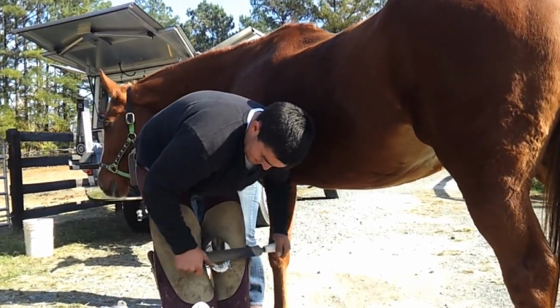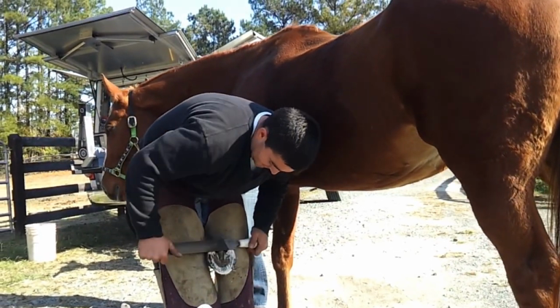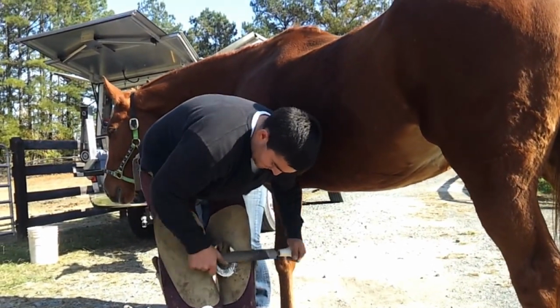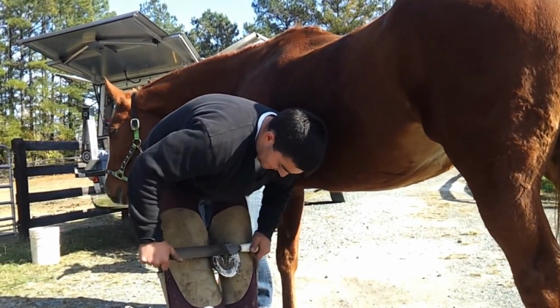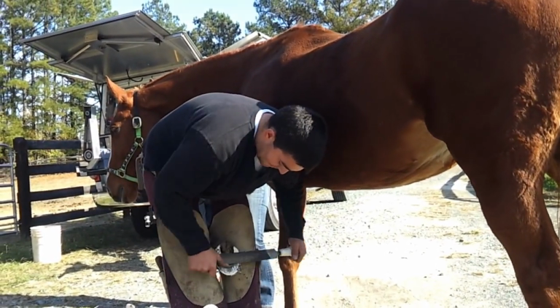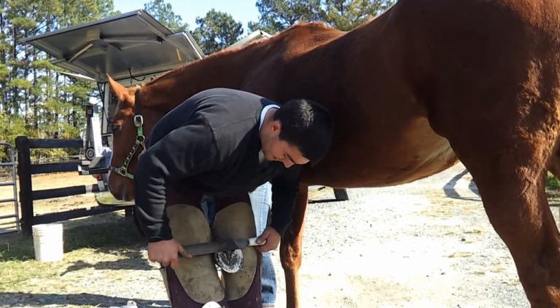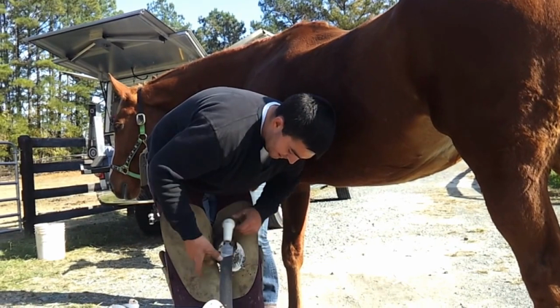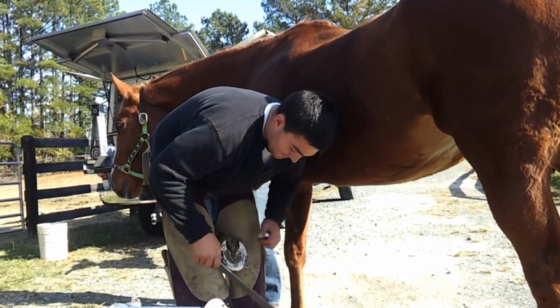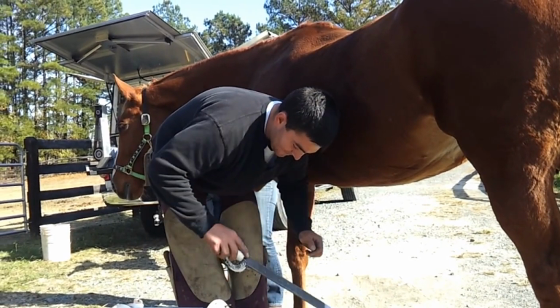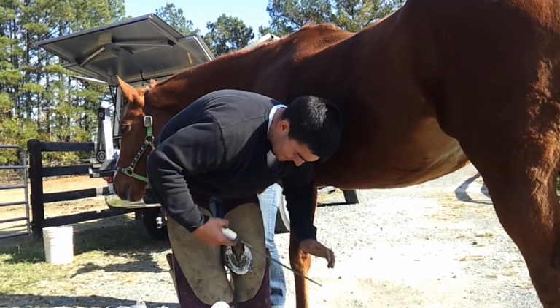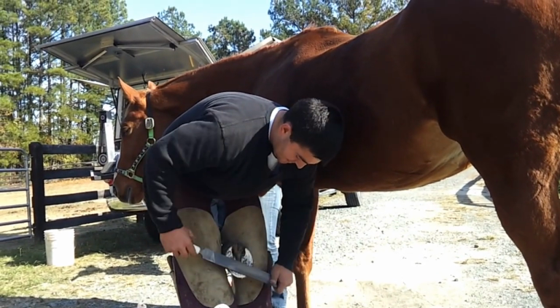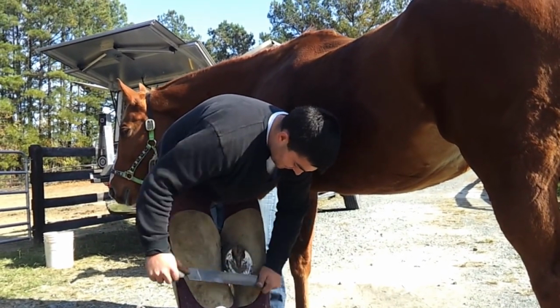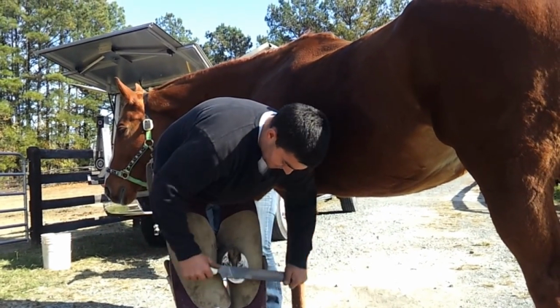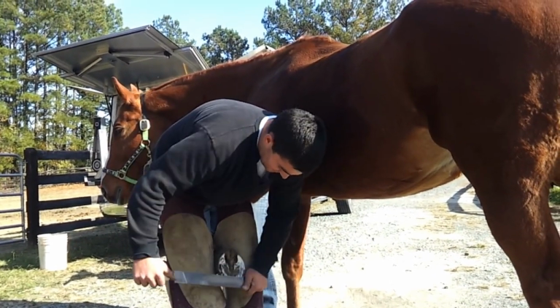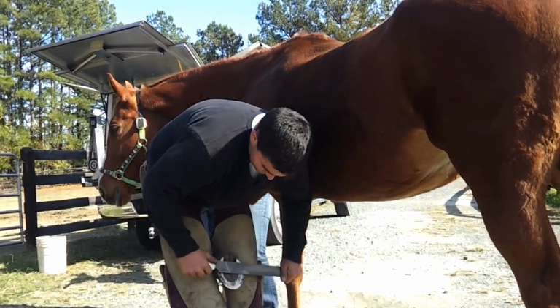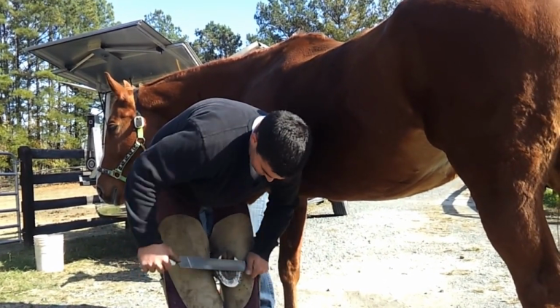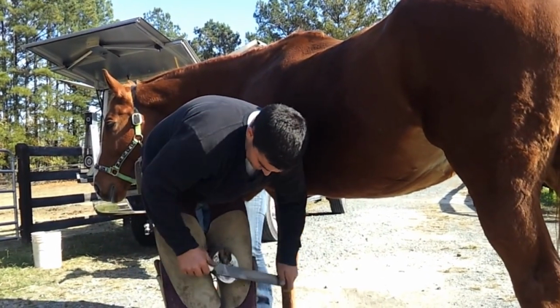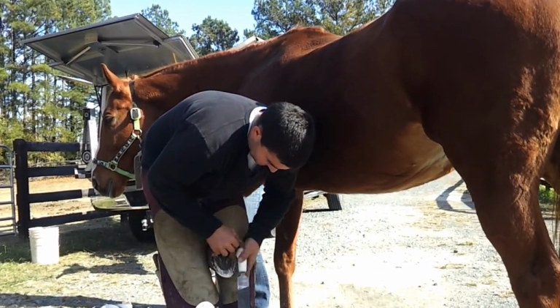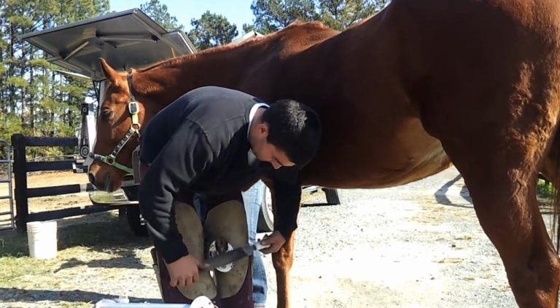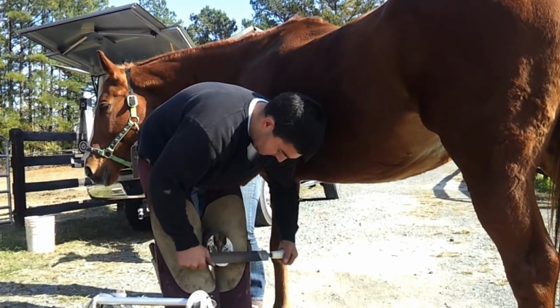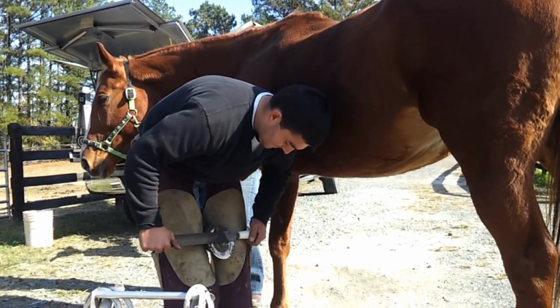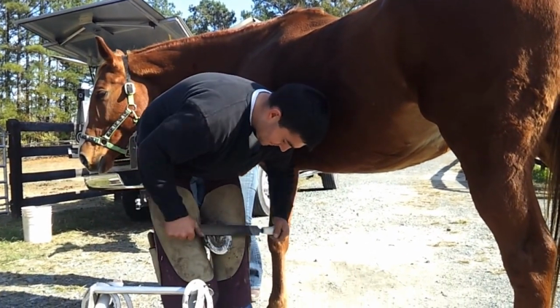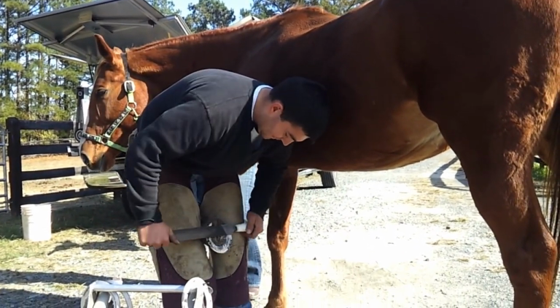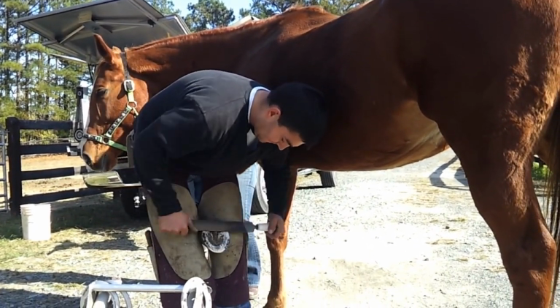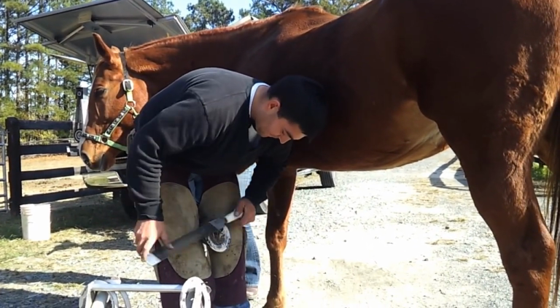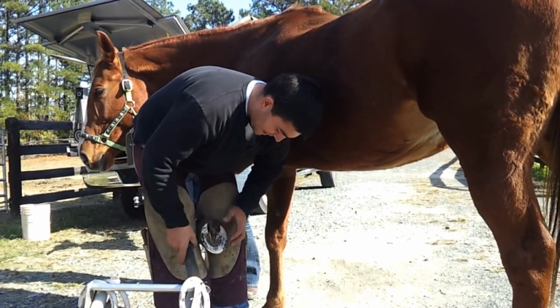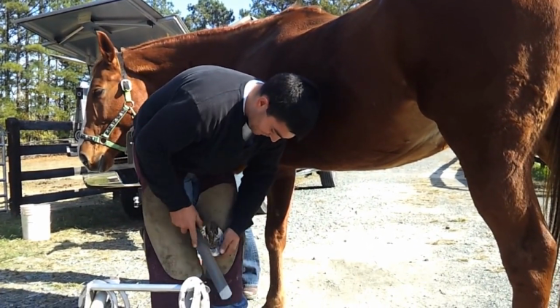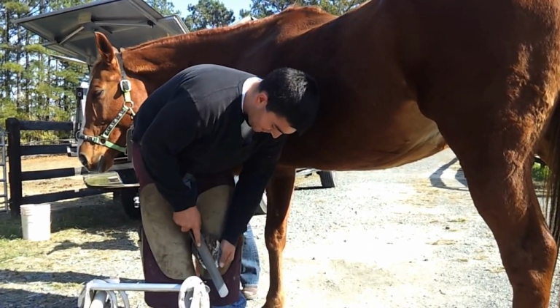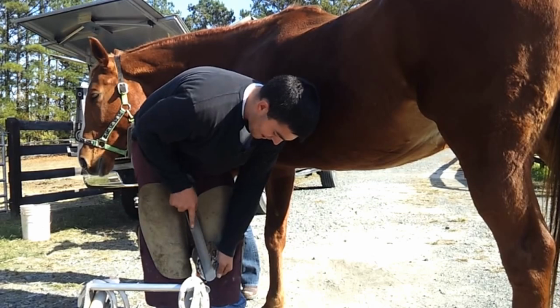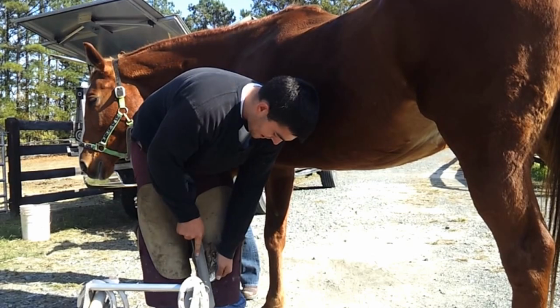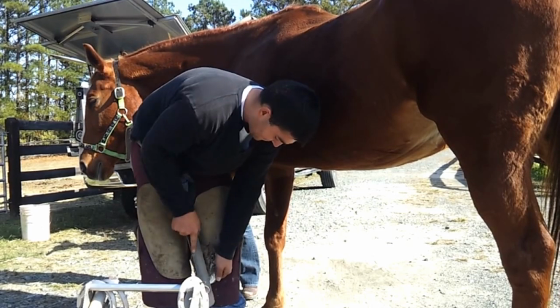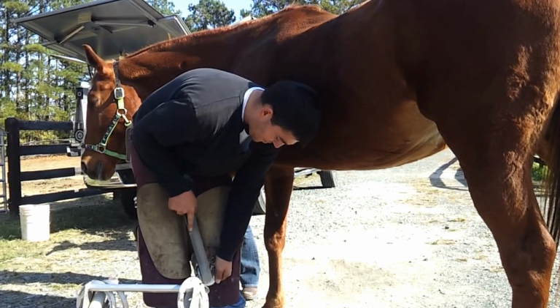We've got a big nail file here. We want to file our foot down nice and smooth.